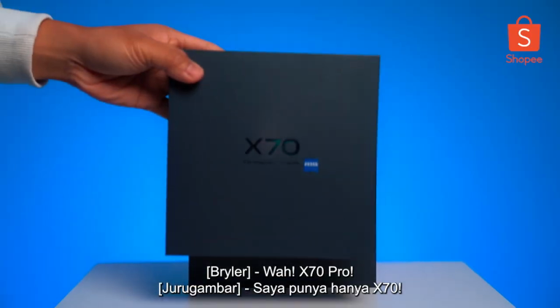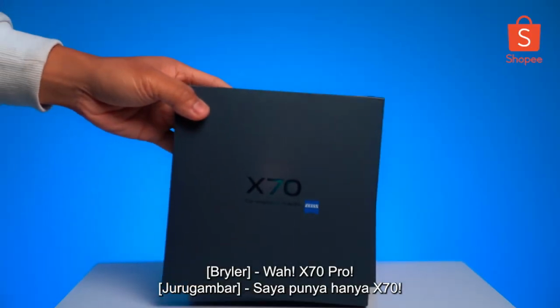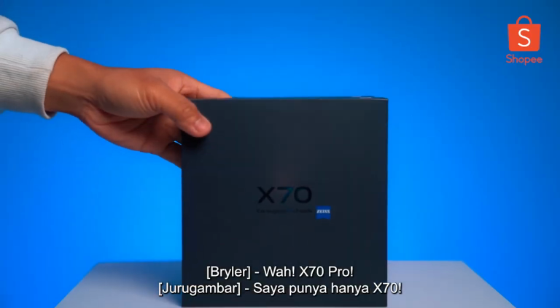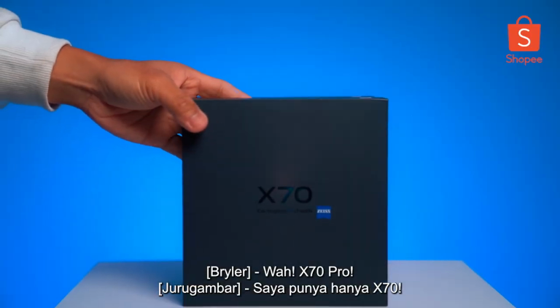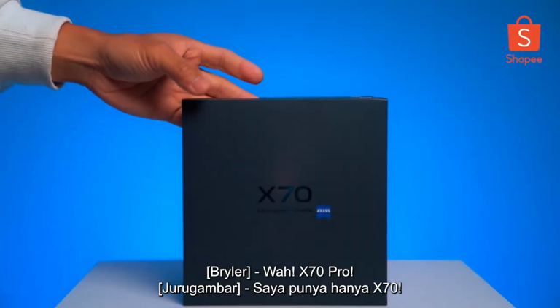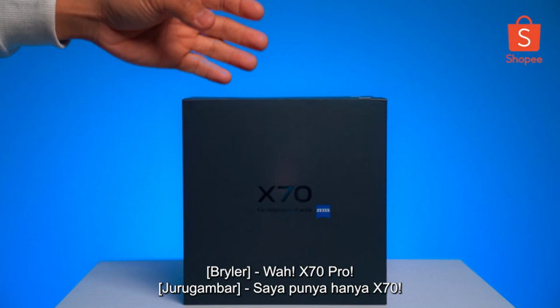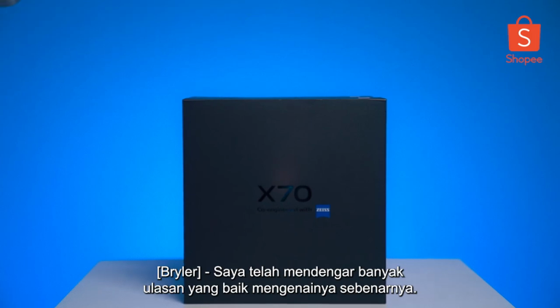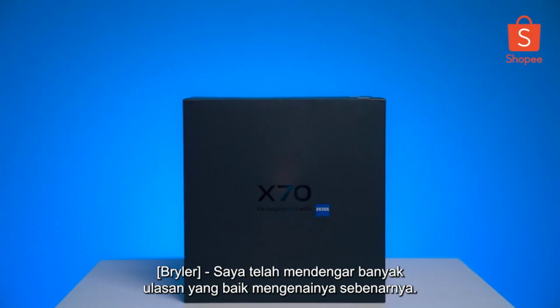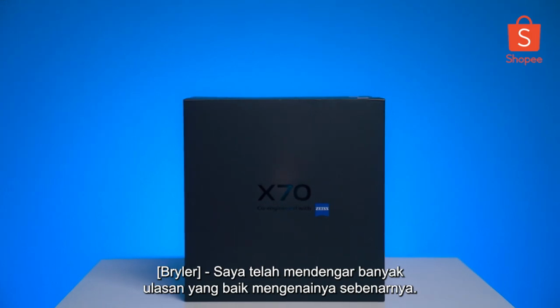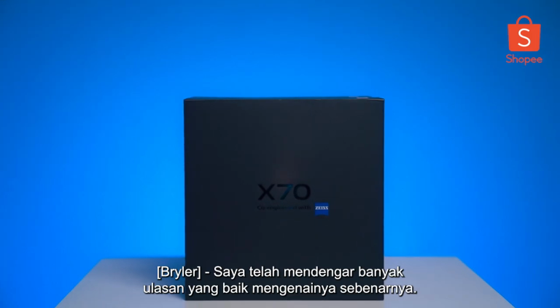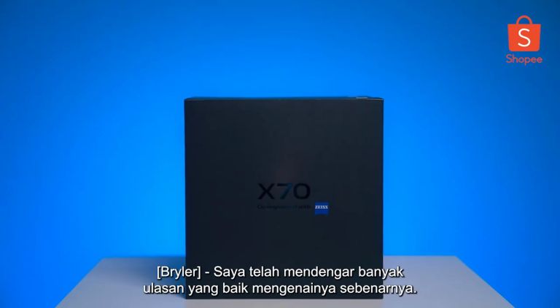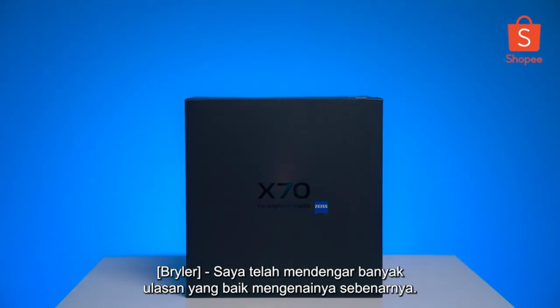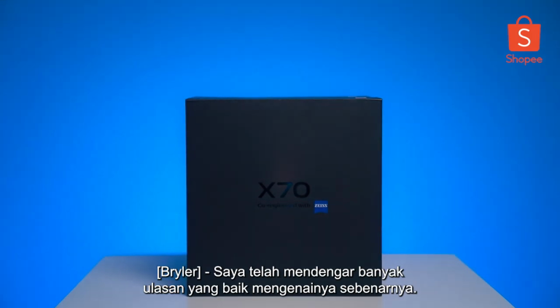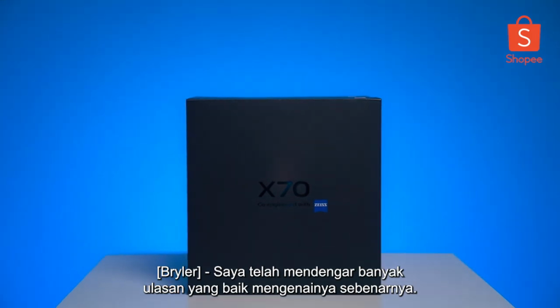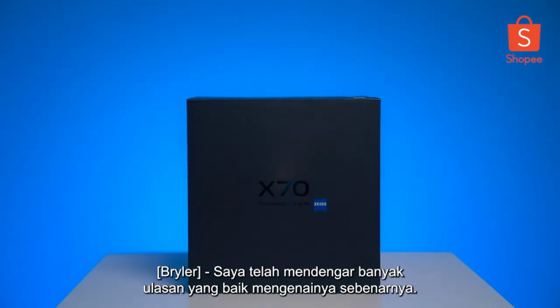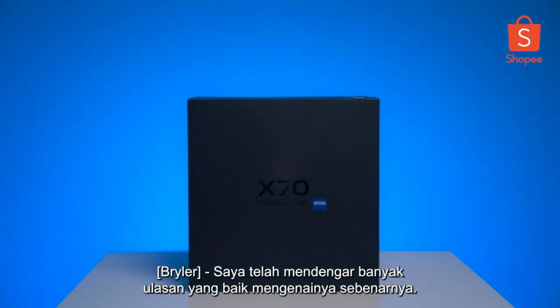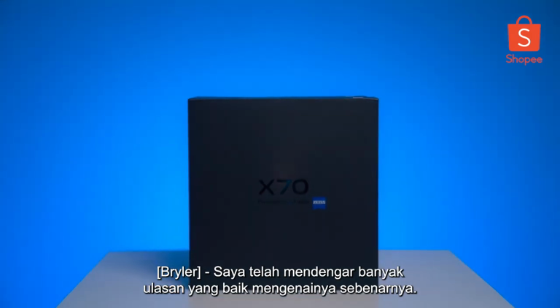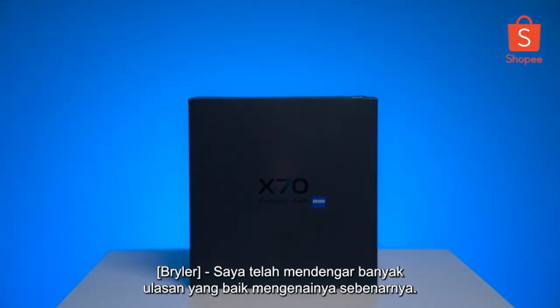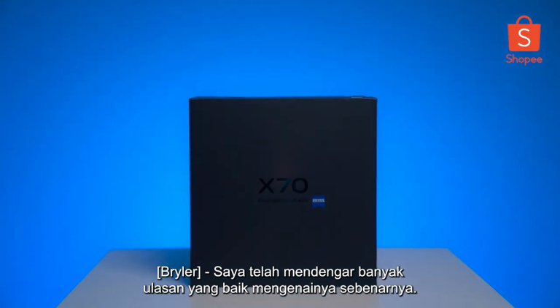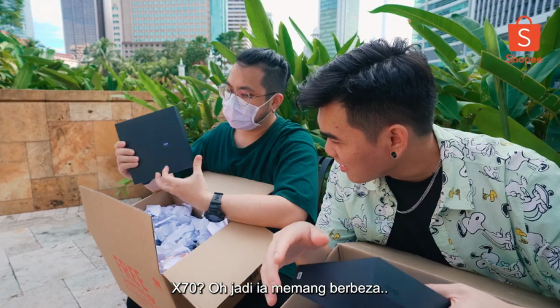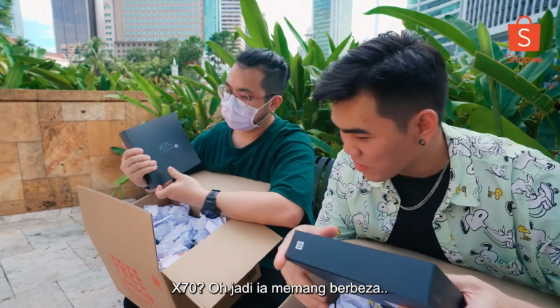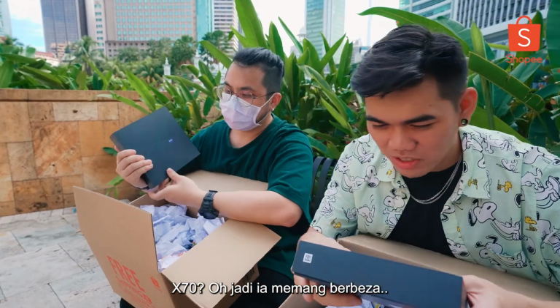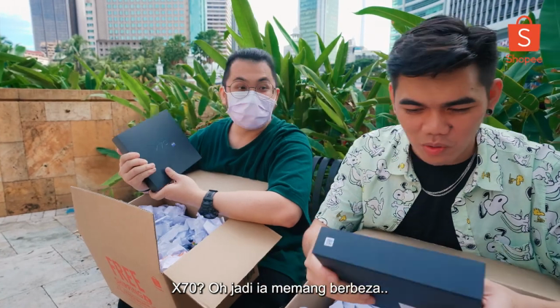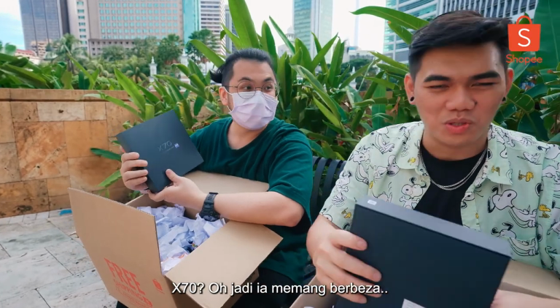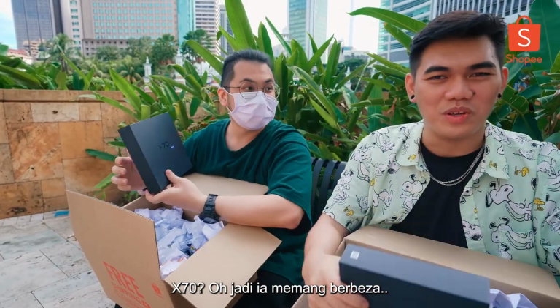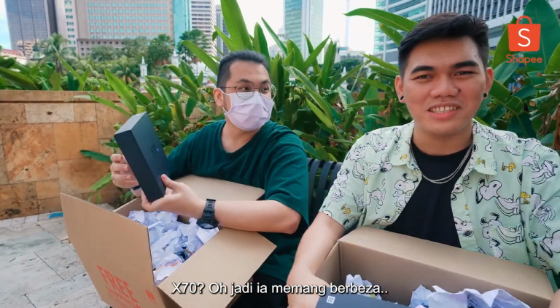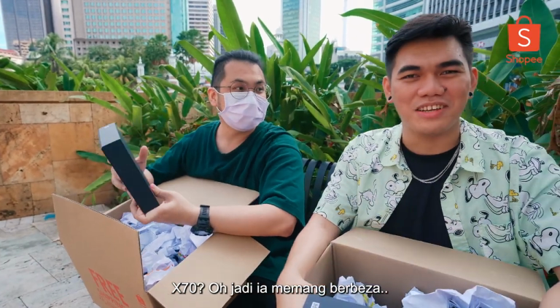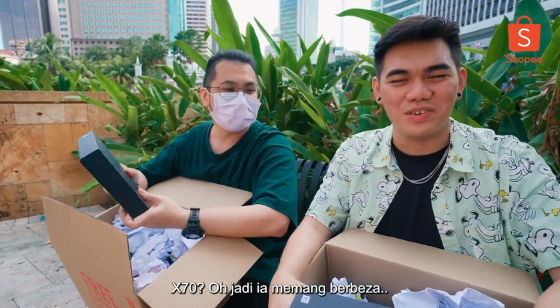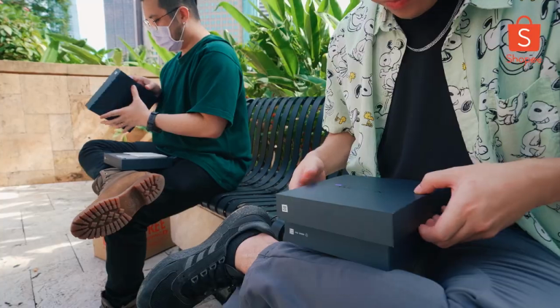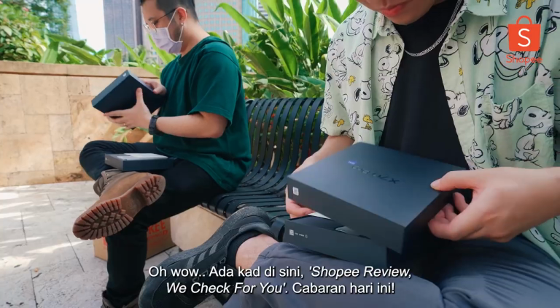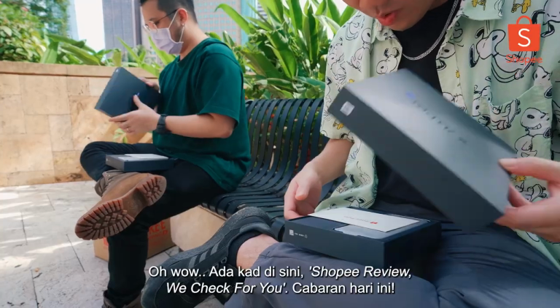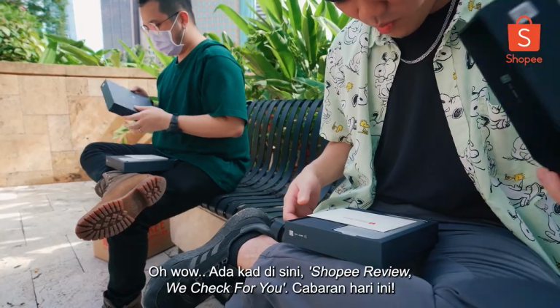Why is it just the X70? I've heard a lot of good reviews on it, actually. X70 — oh, so it is different. Oh, wow.